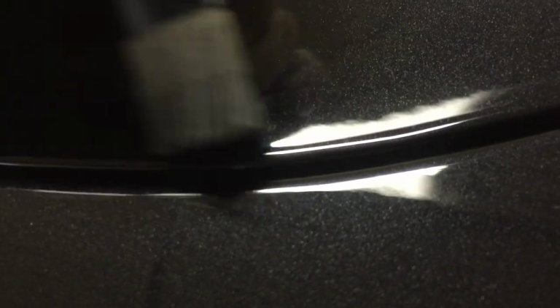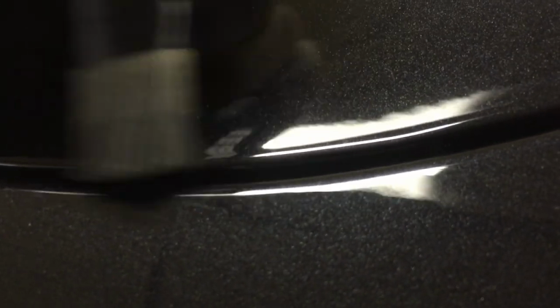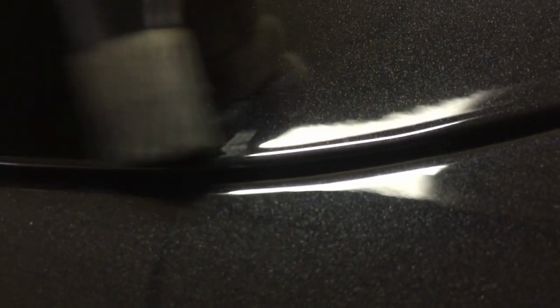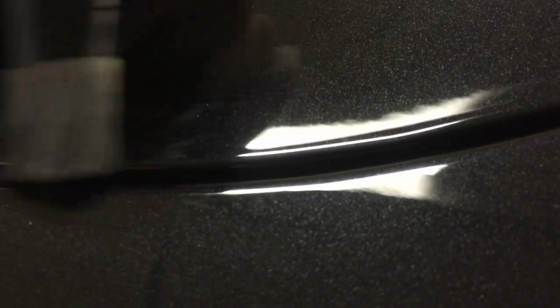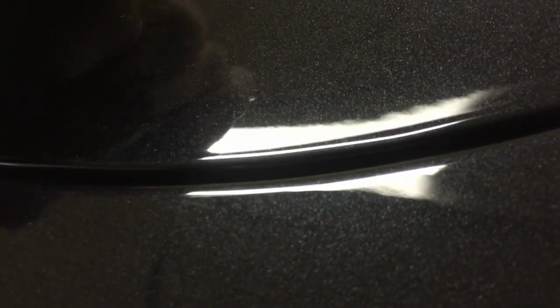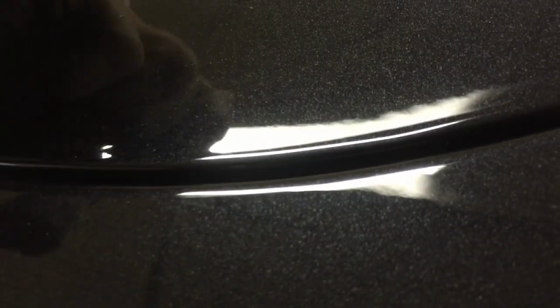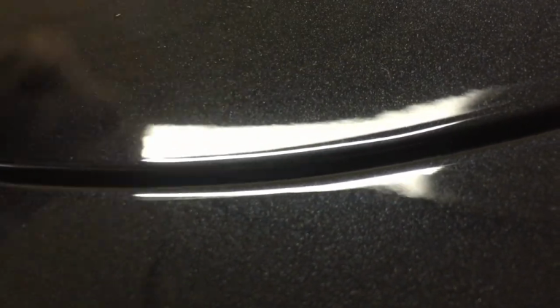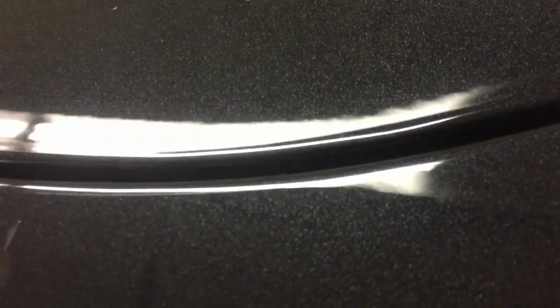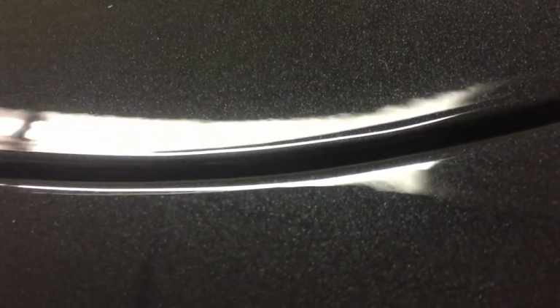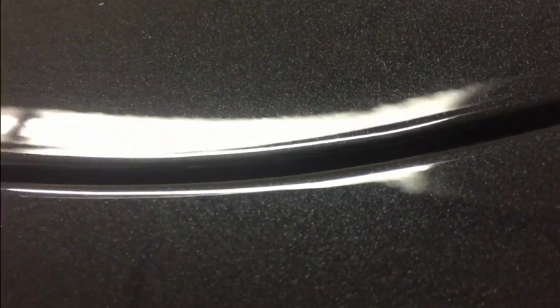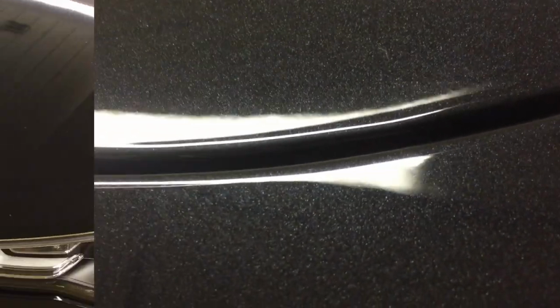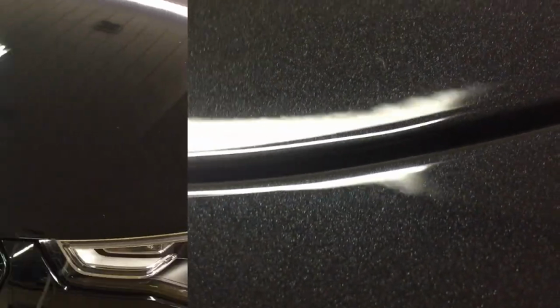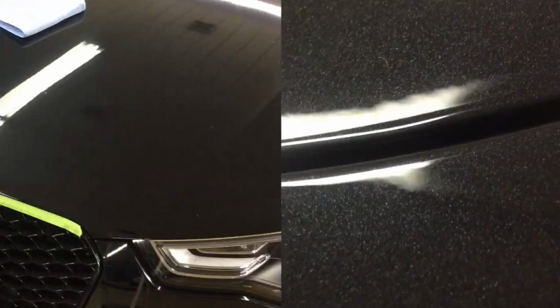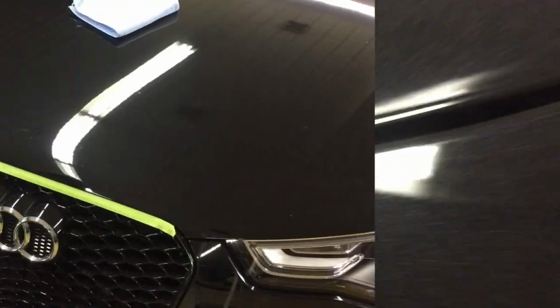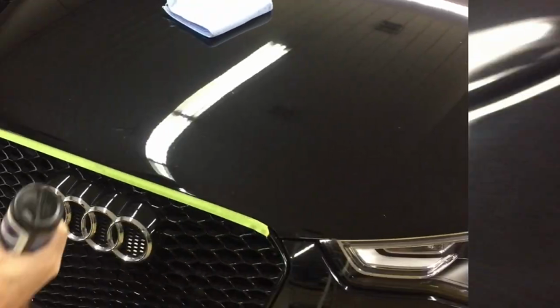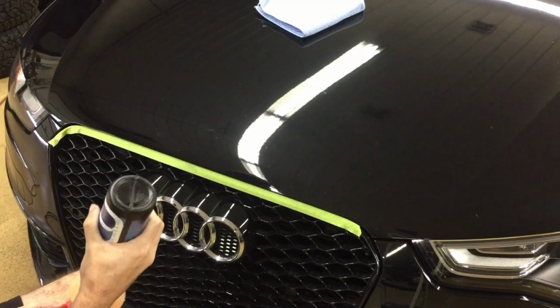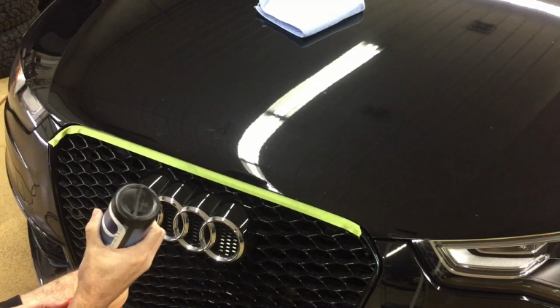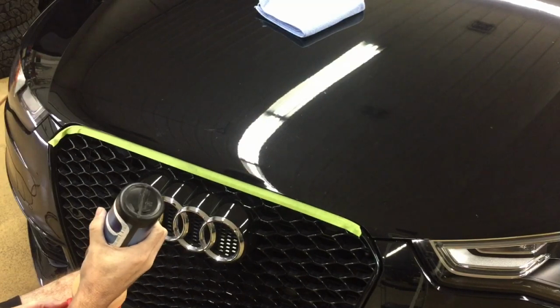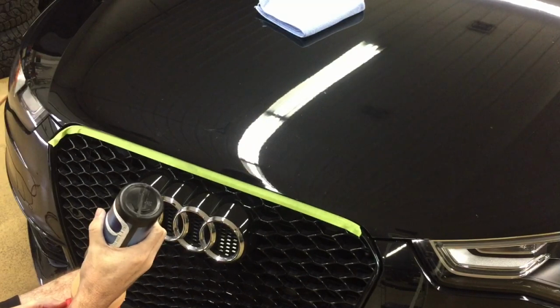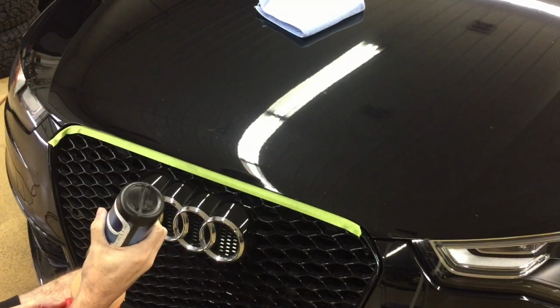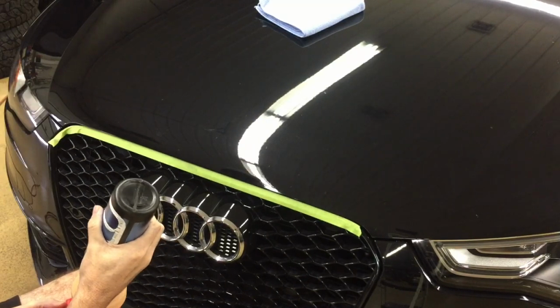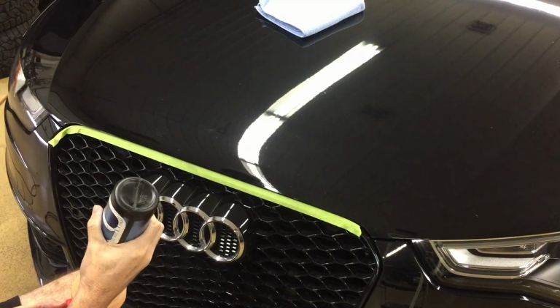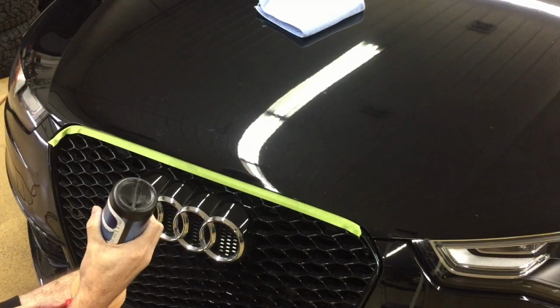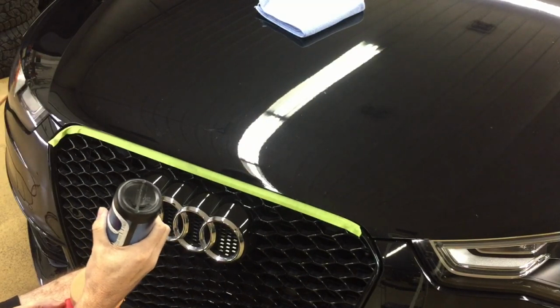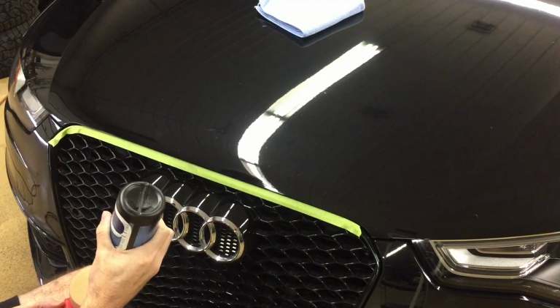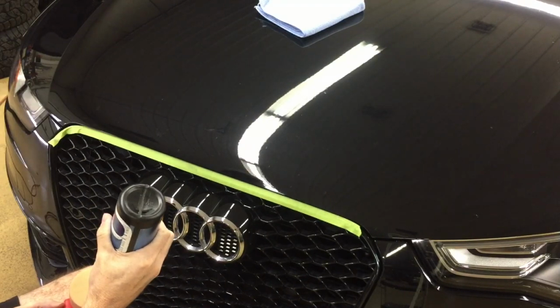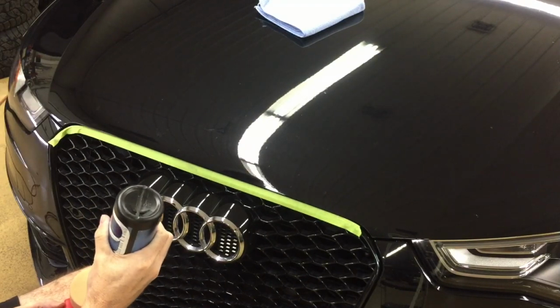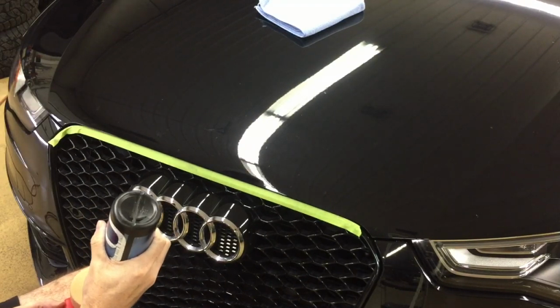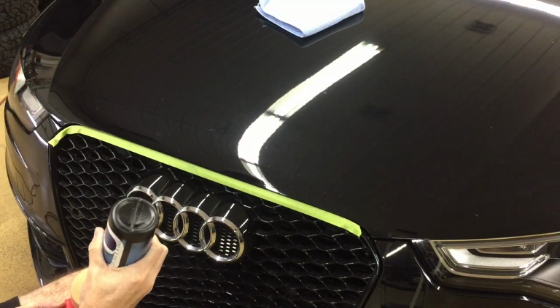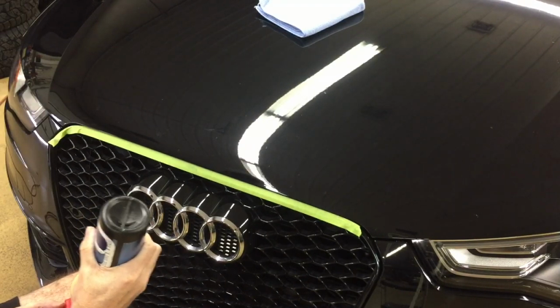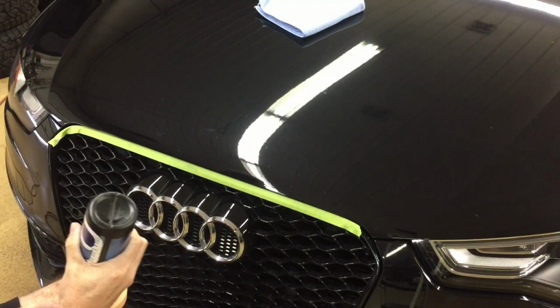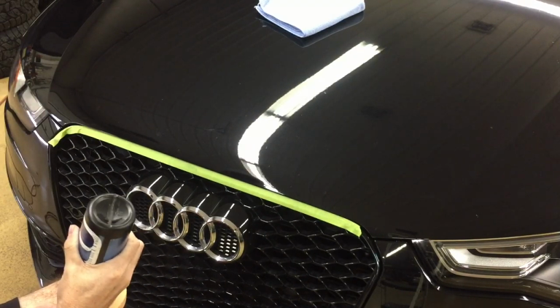If I can't clean it dry, I'll apply a mild APC cut 20 to 1.